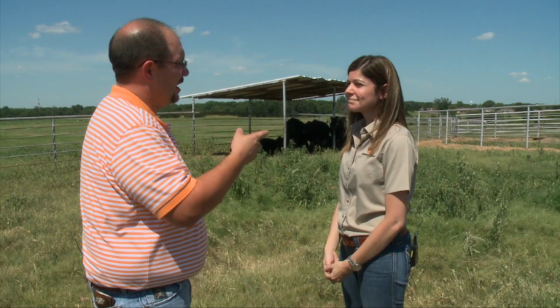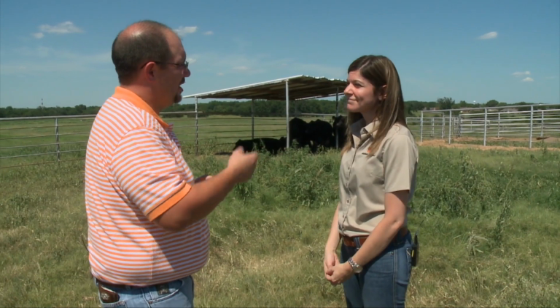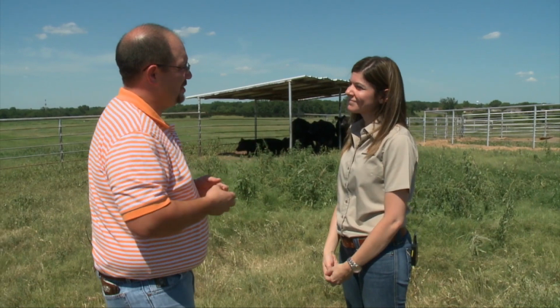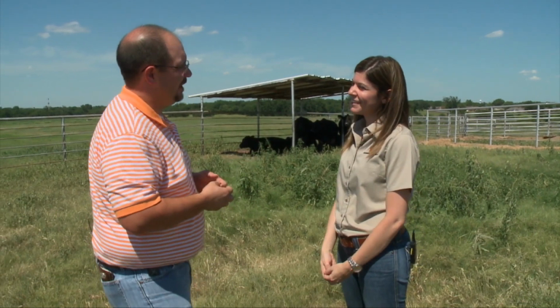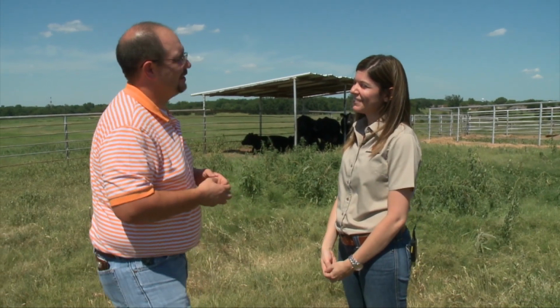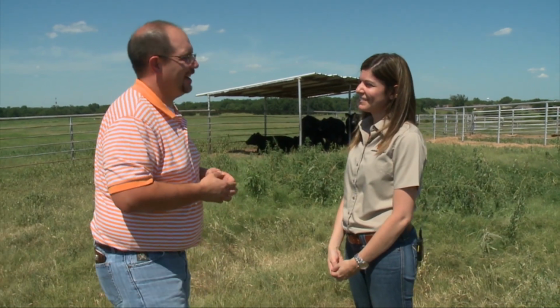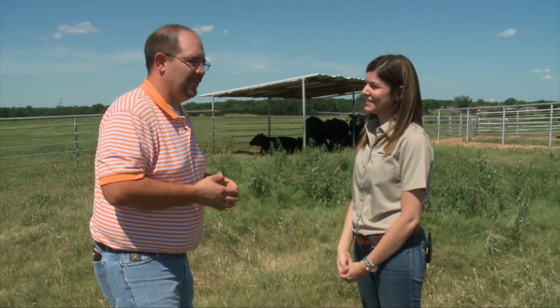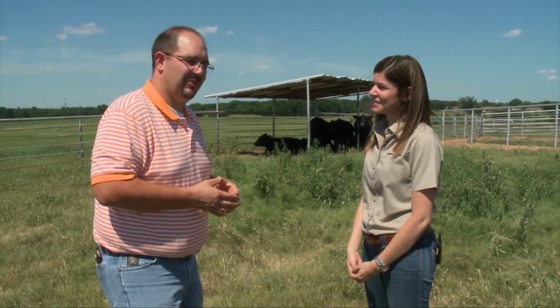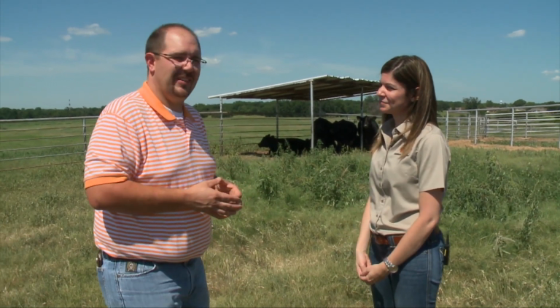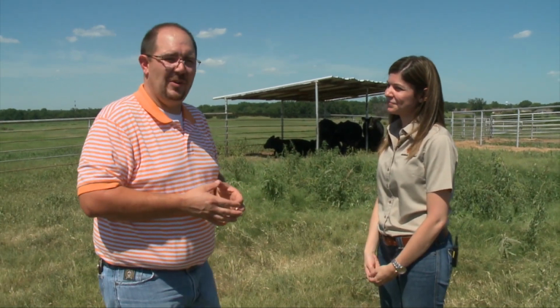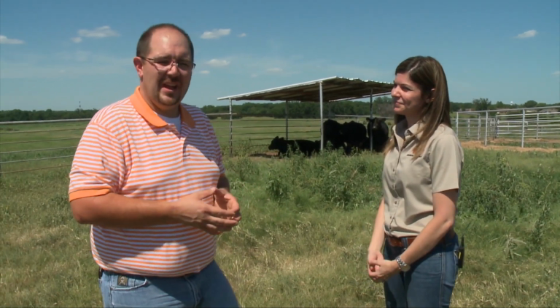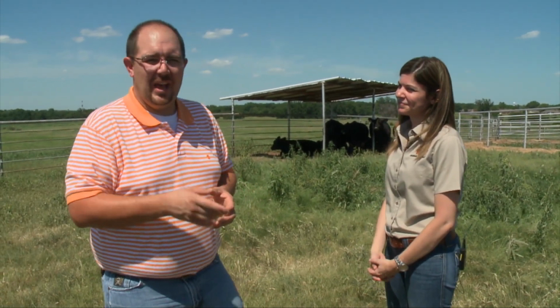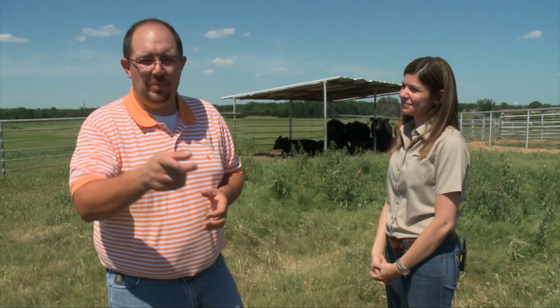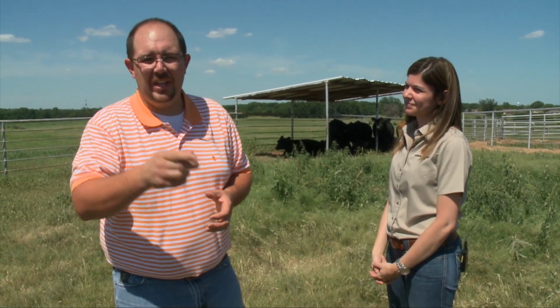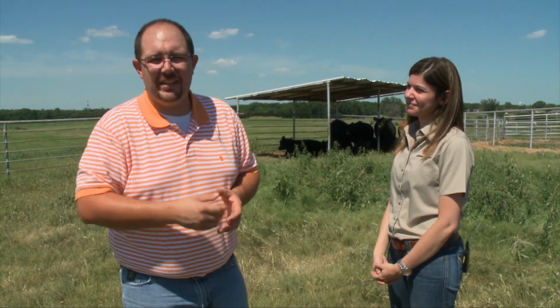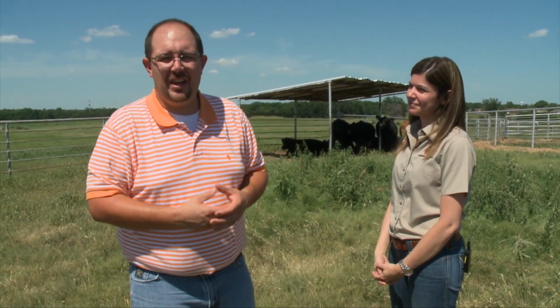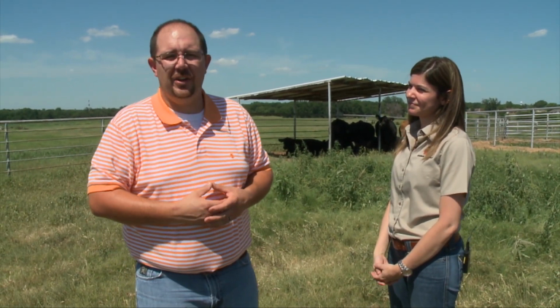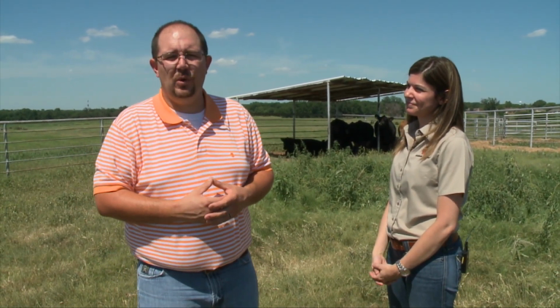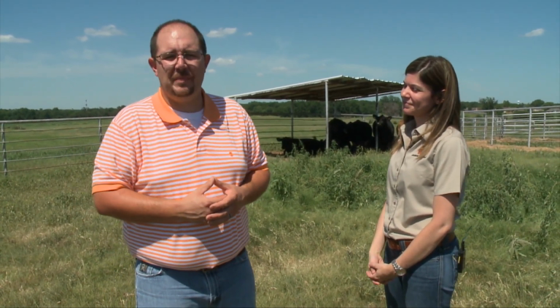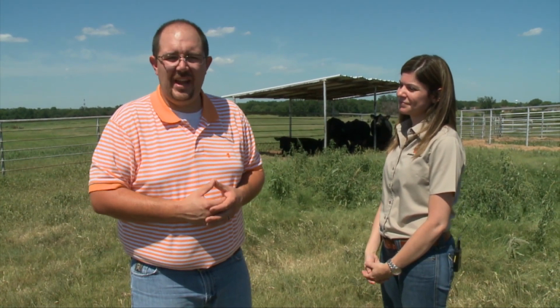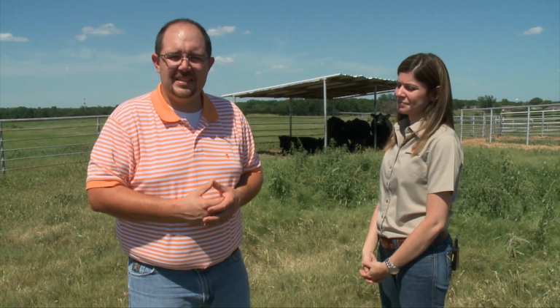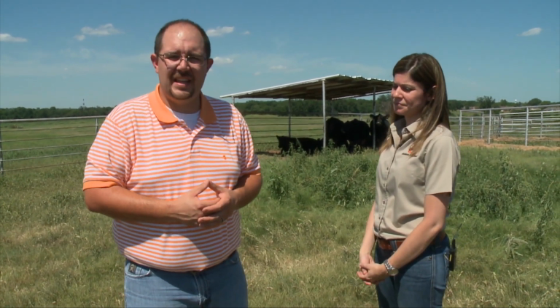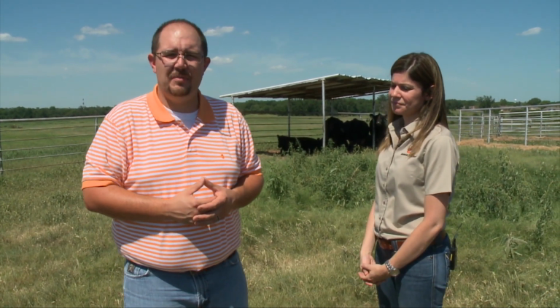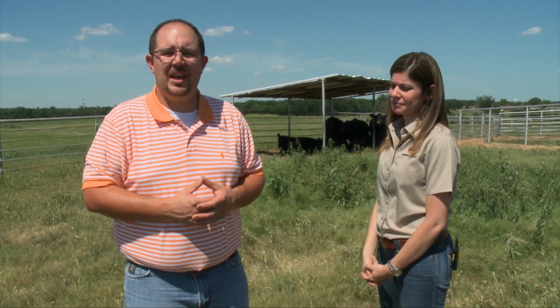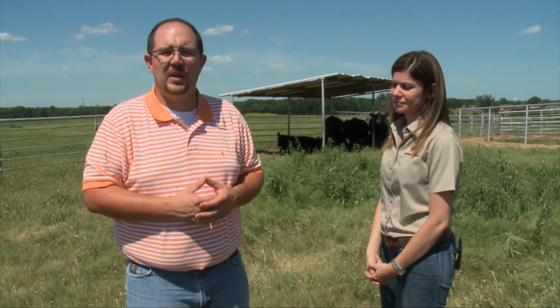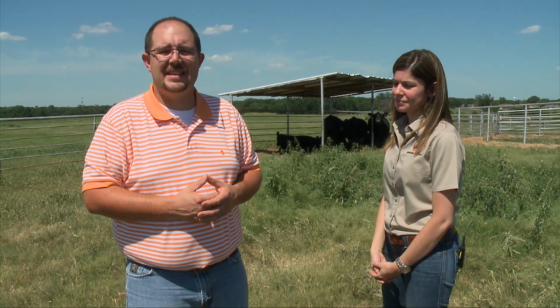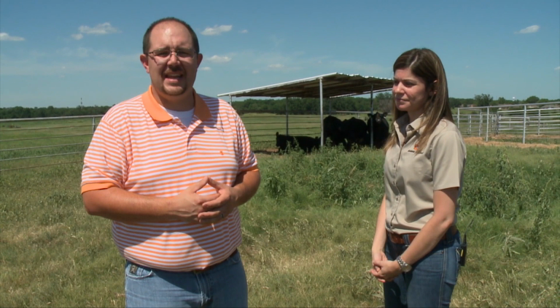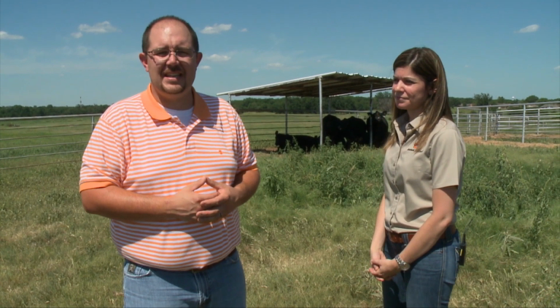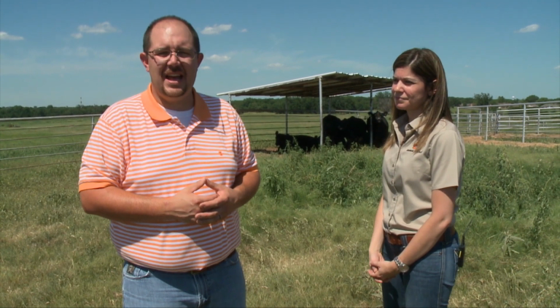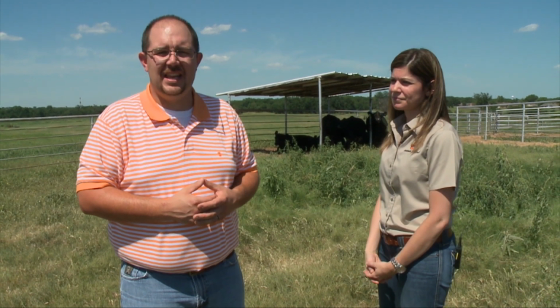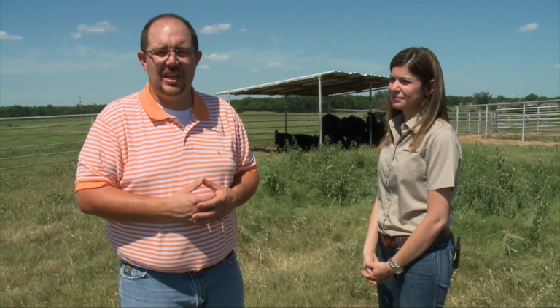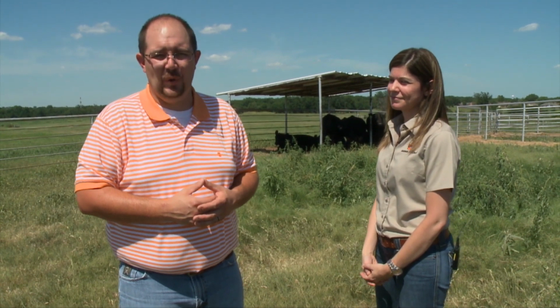Thank you, Michelle Calvo-Lorenzo. We'll put a link to that on our website, sunup.okstate.edu.